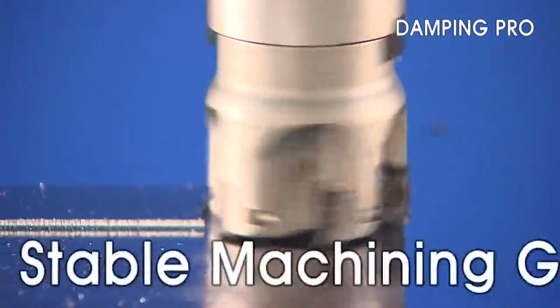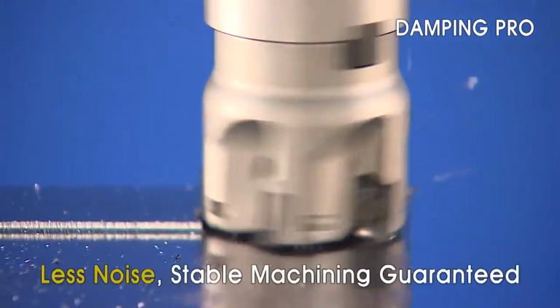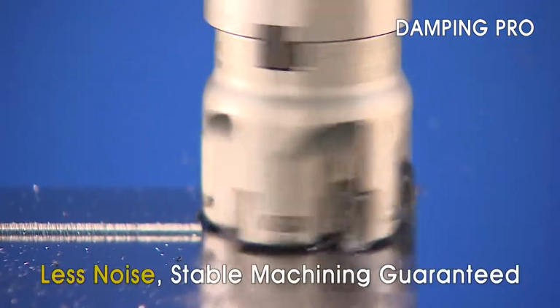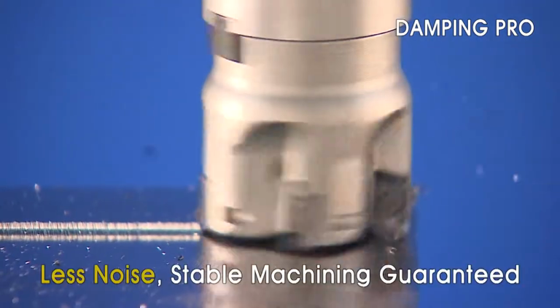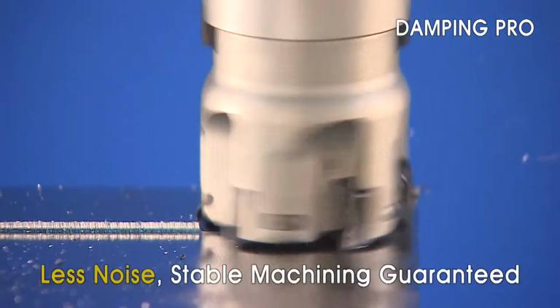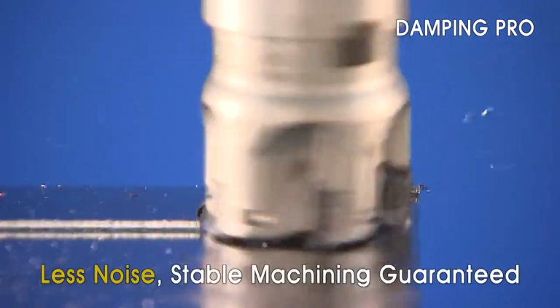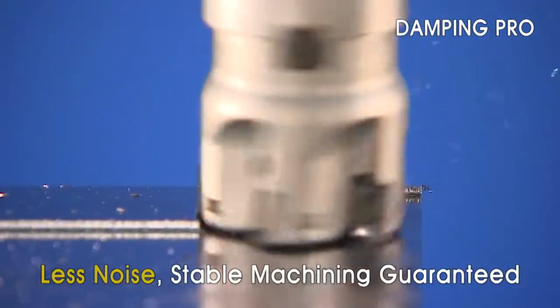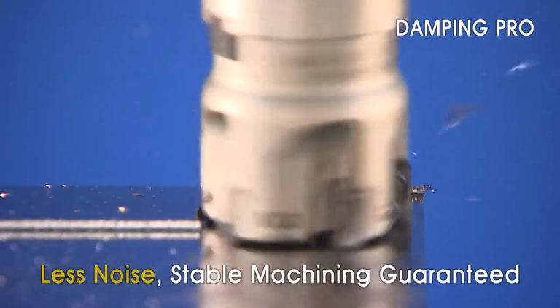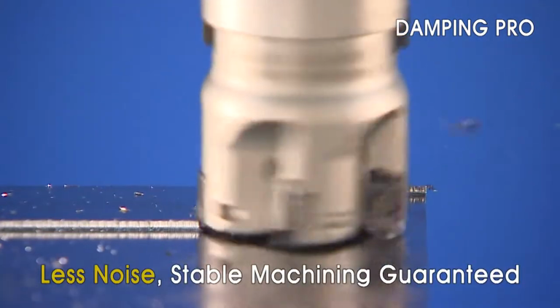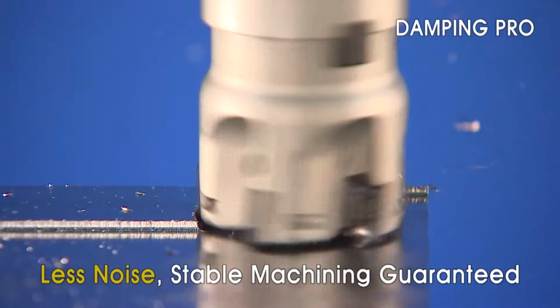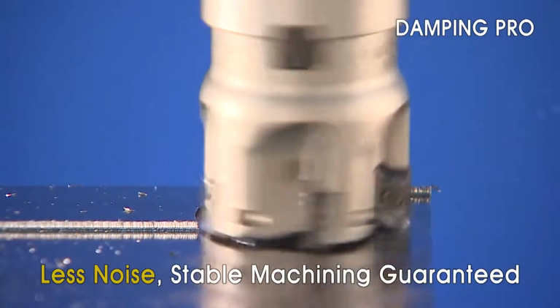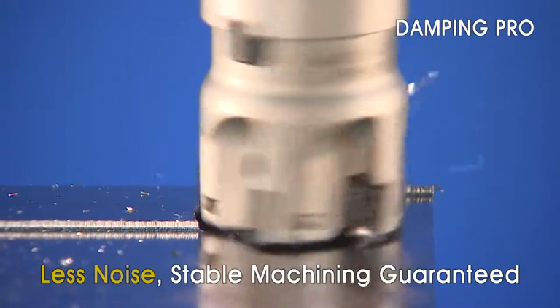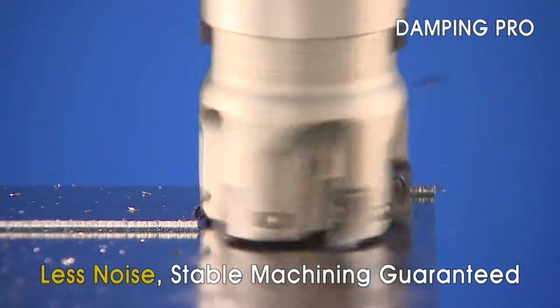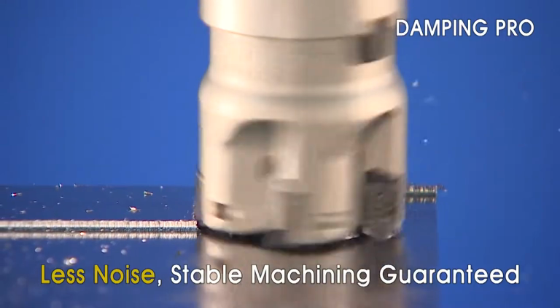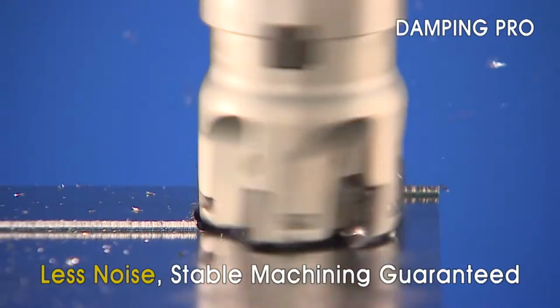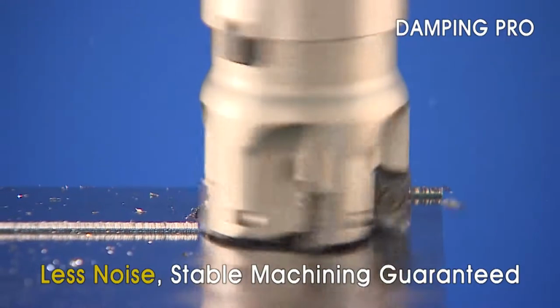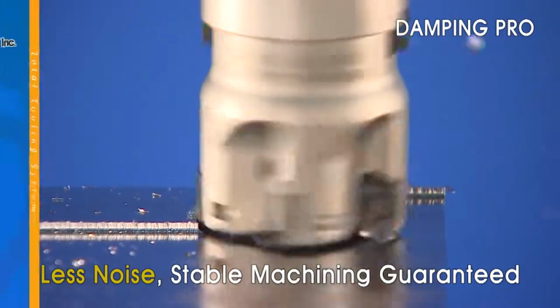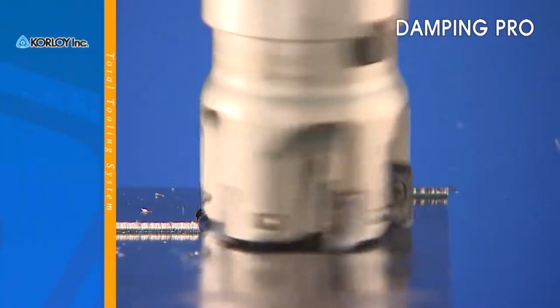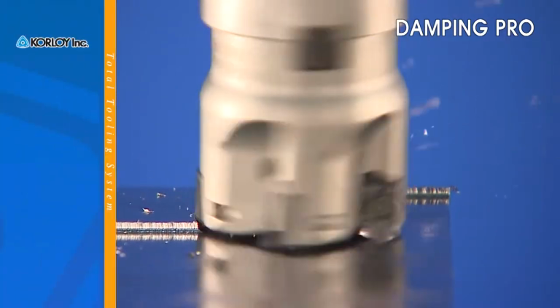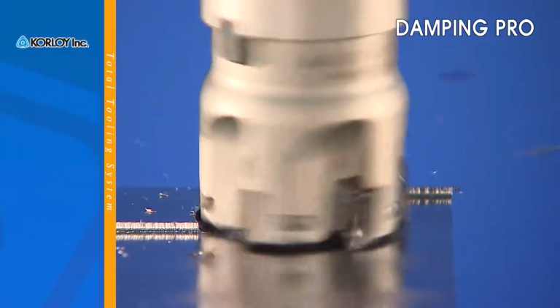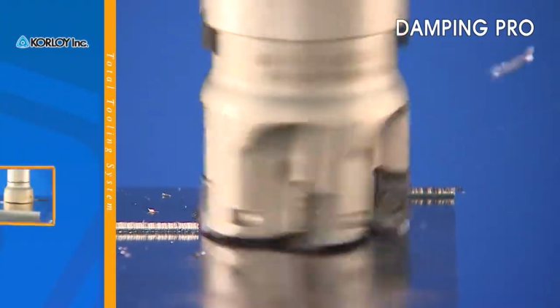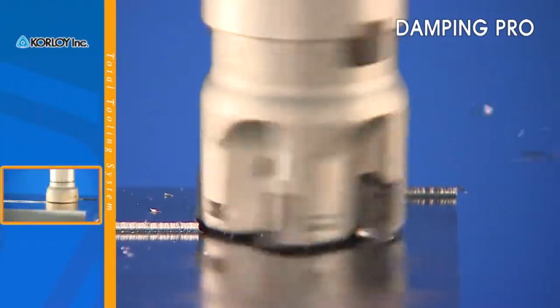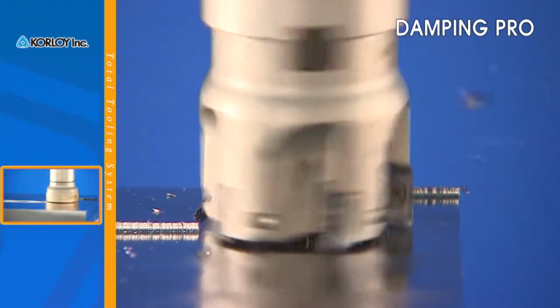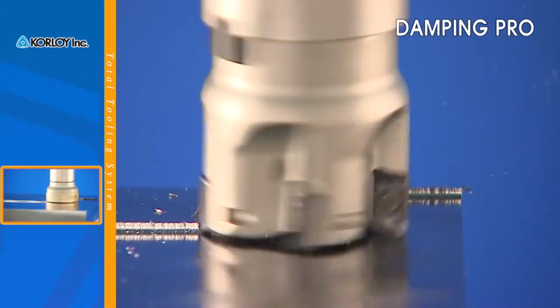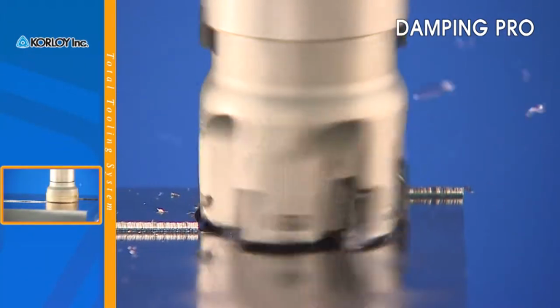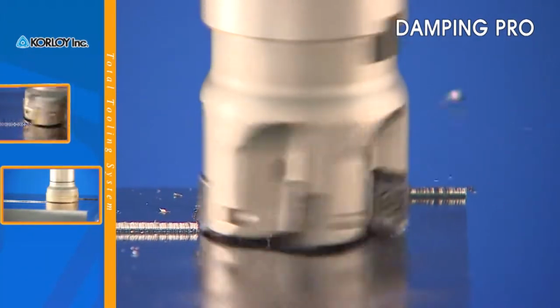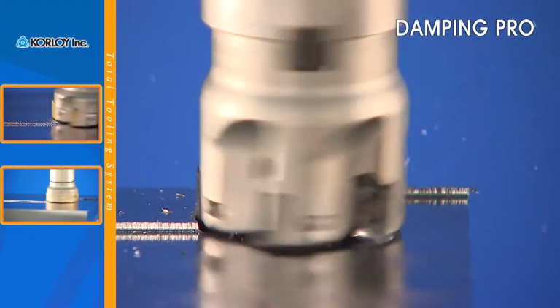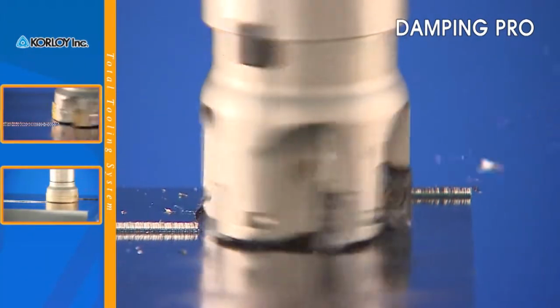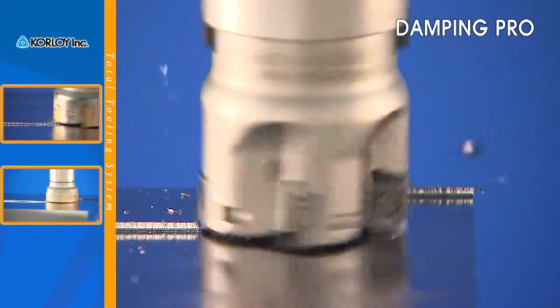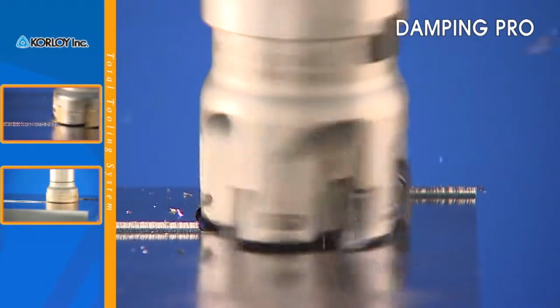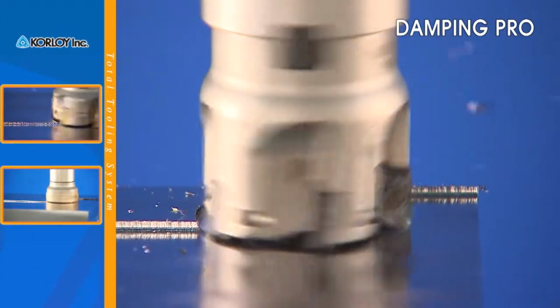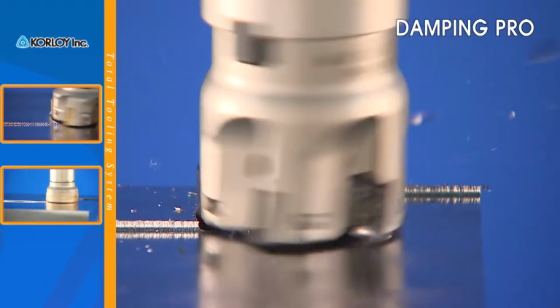Because Damping Pro improves machining stability, the noise generation is reduced, resulting in increased feed rates and tool life.